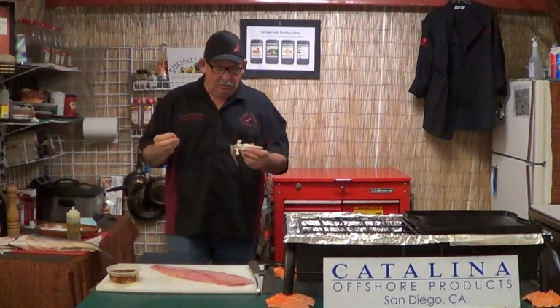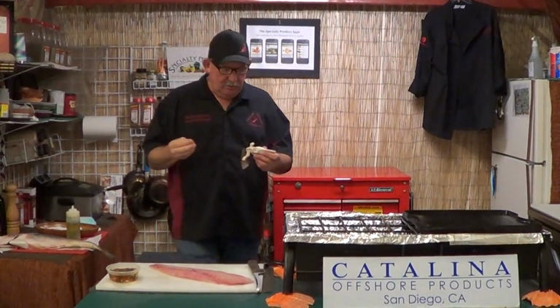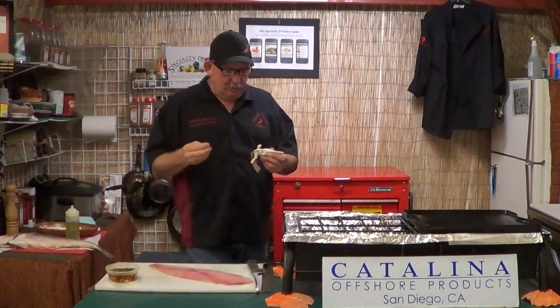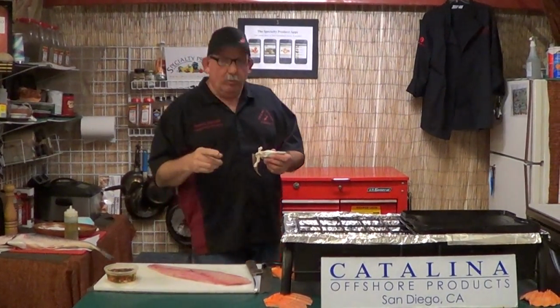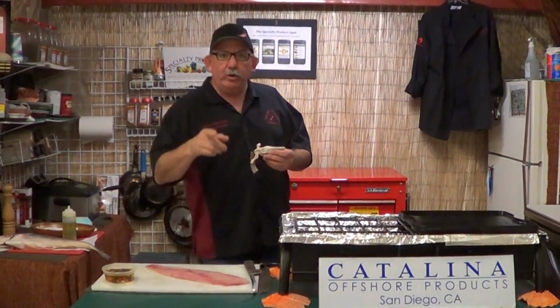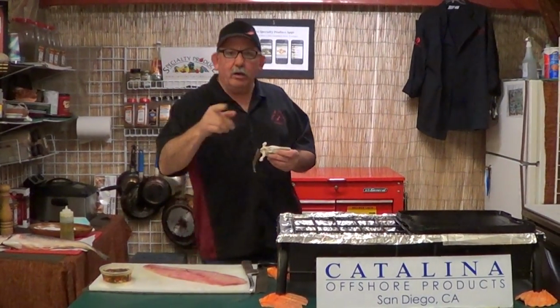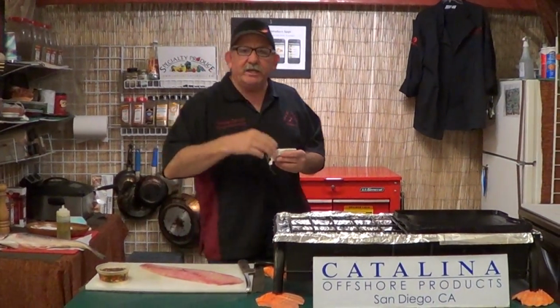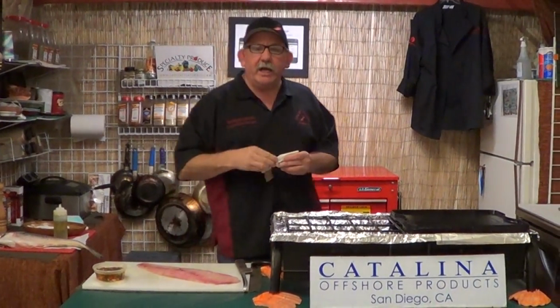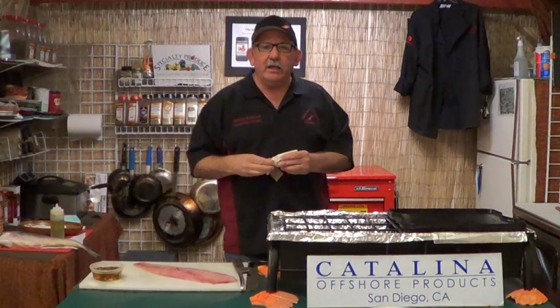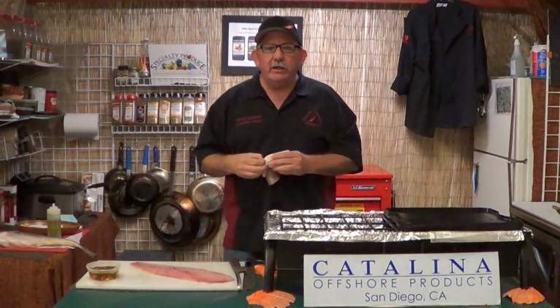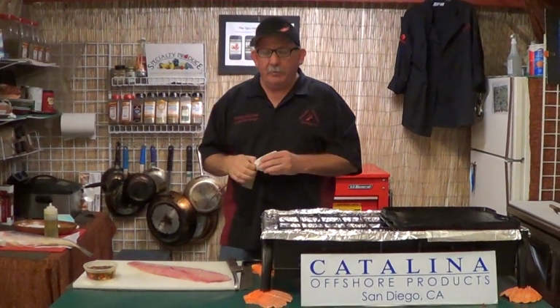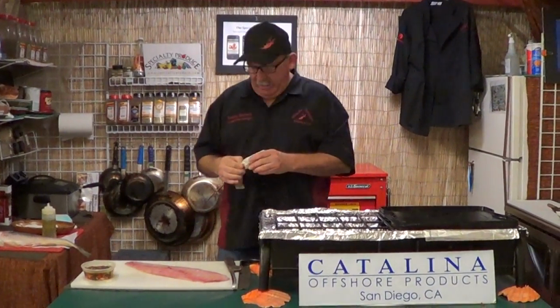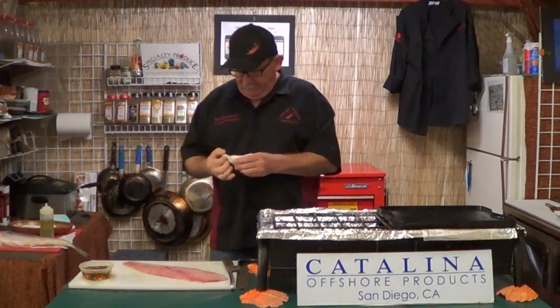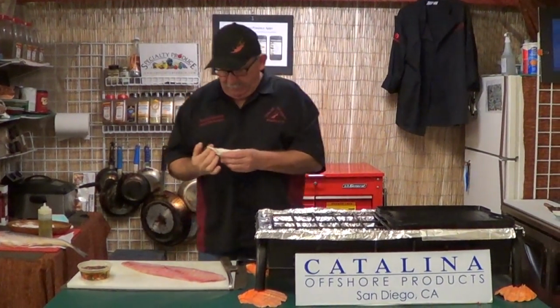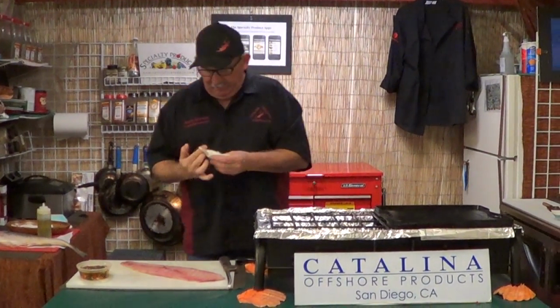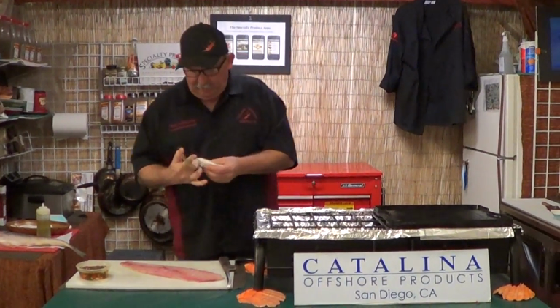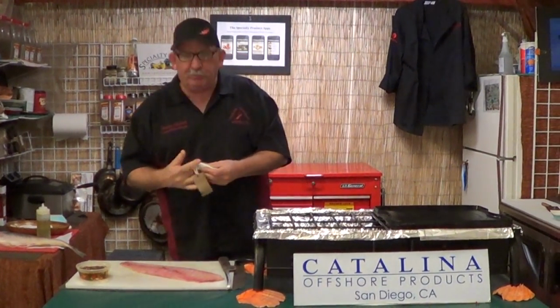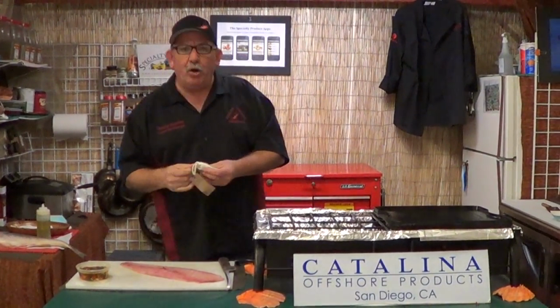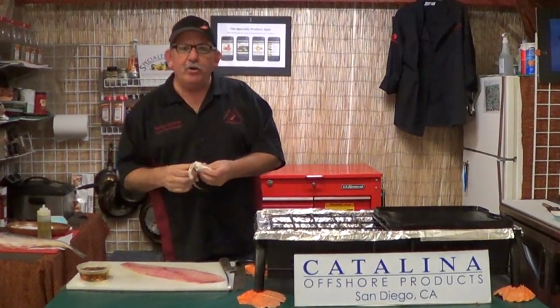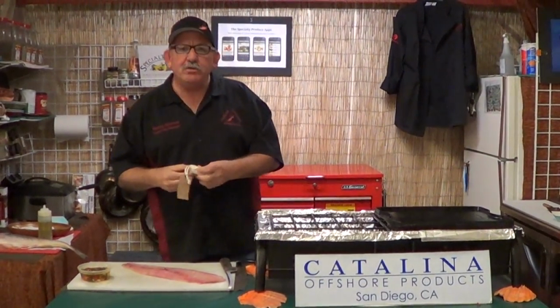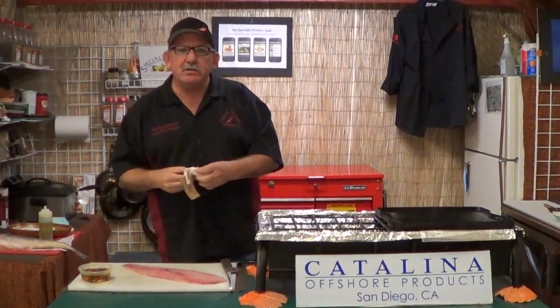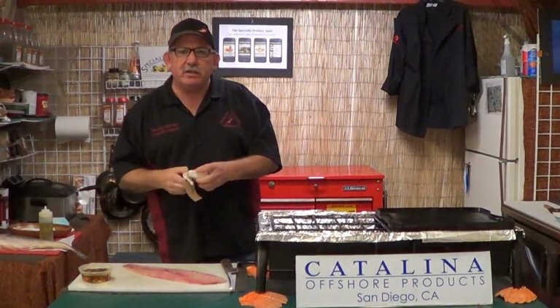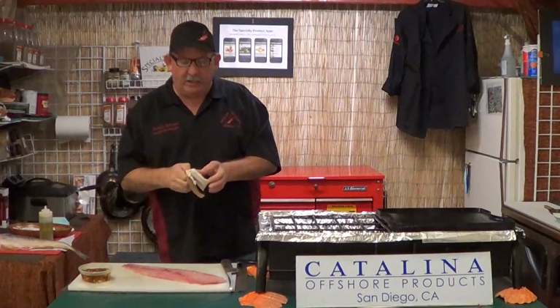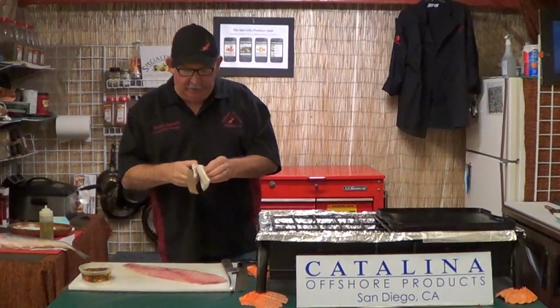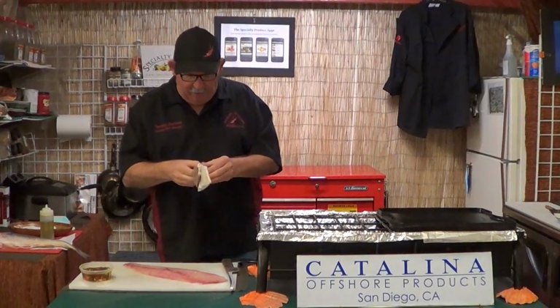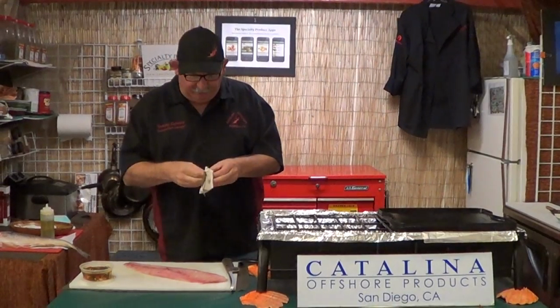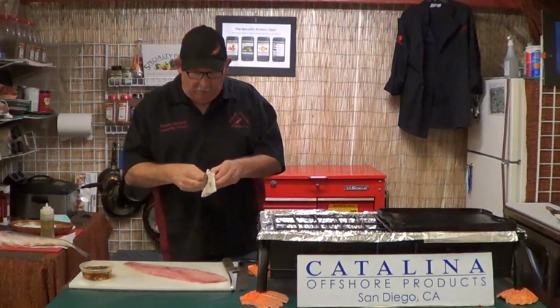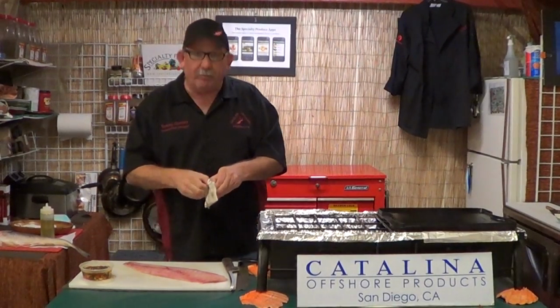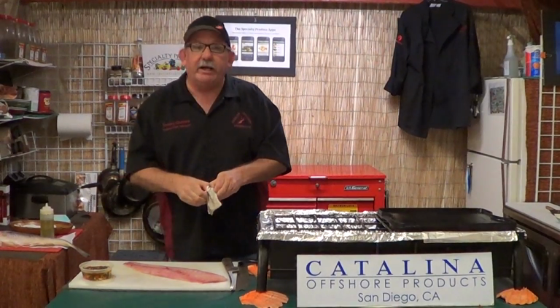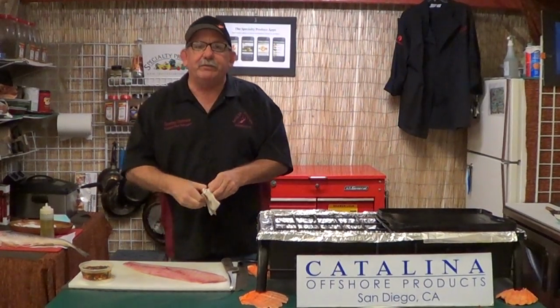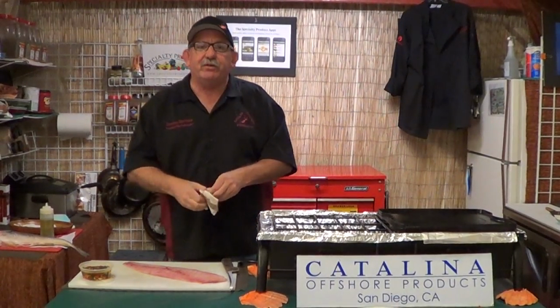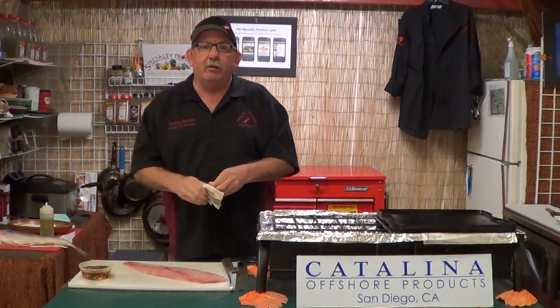Good morning. Welcome to Catalina. On behalf of Specialty Produce, Catalina Offshore, my name's Tommy.